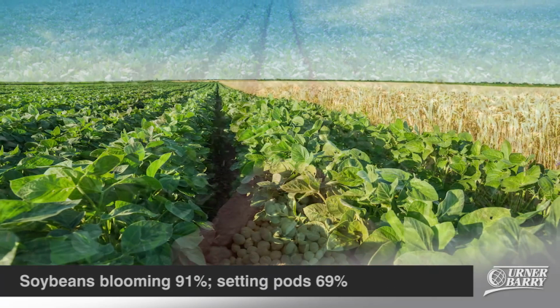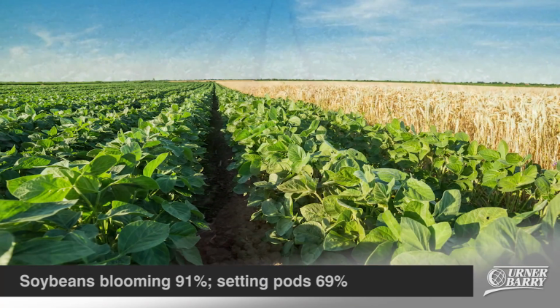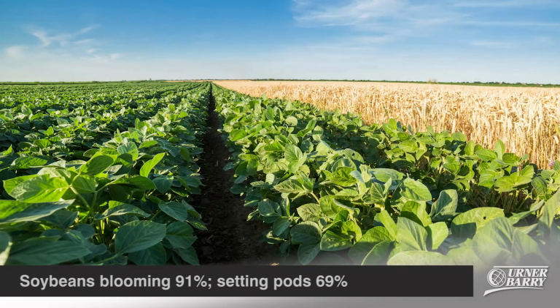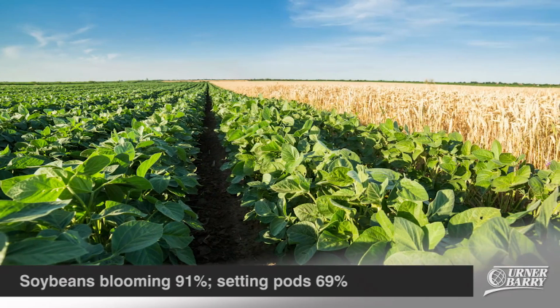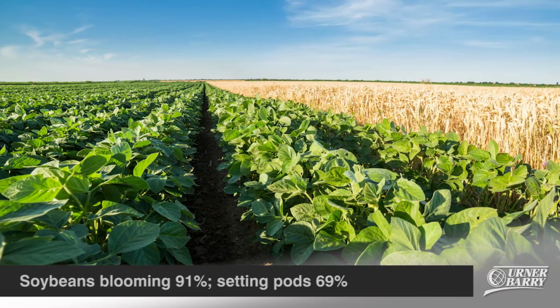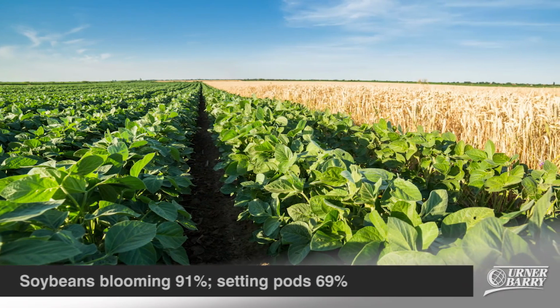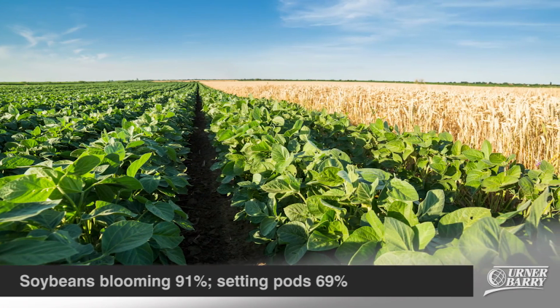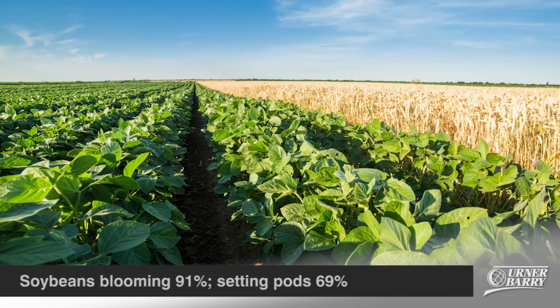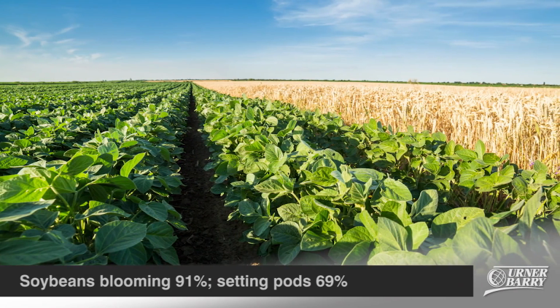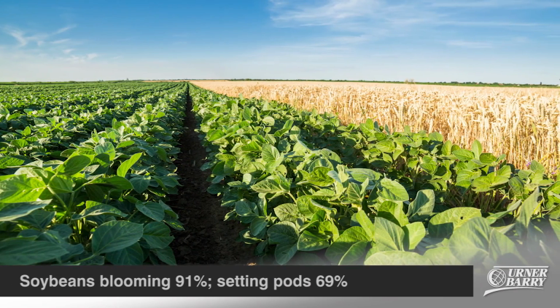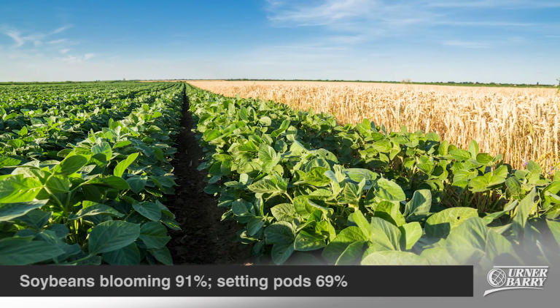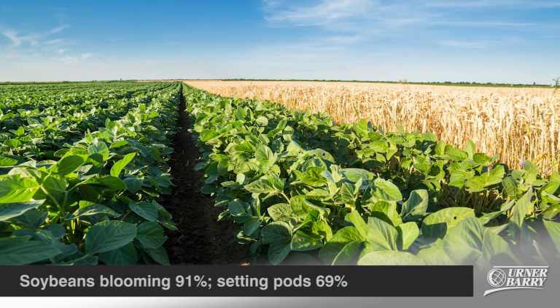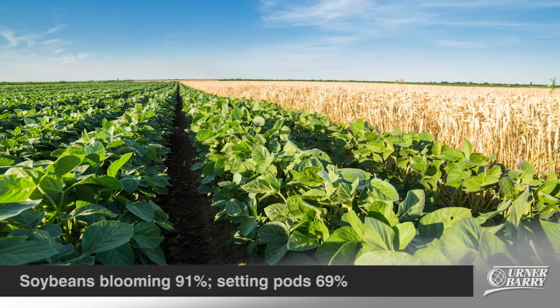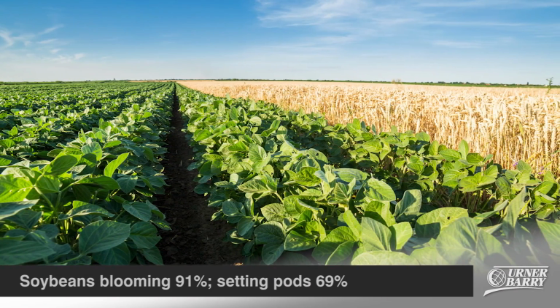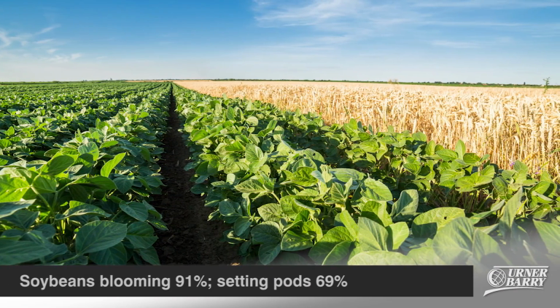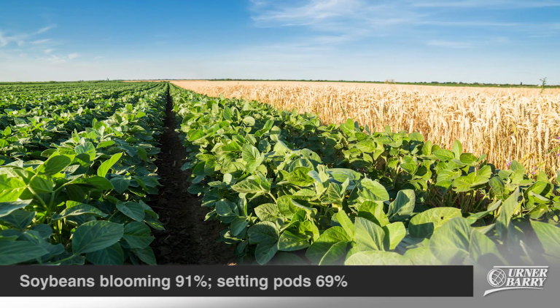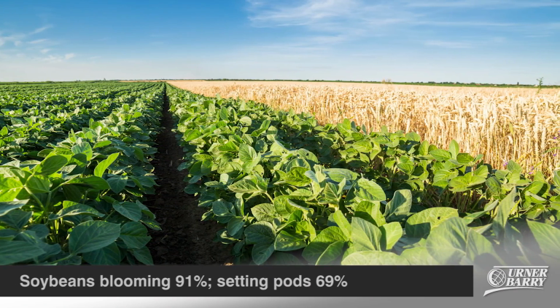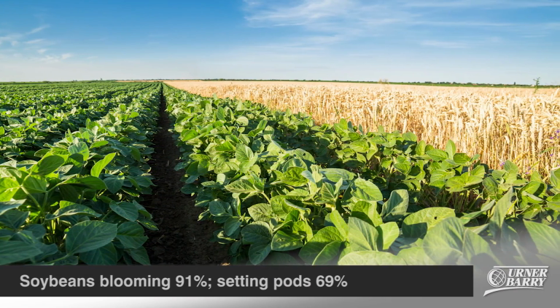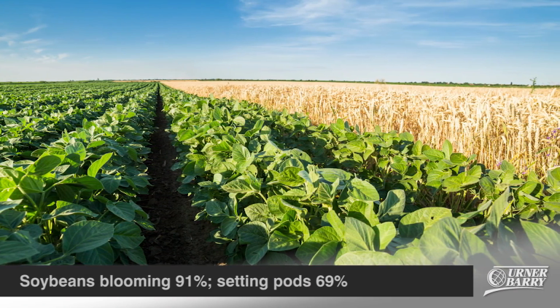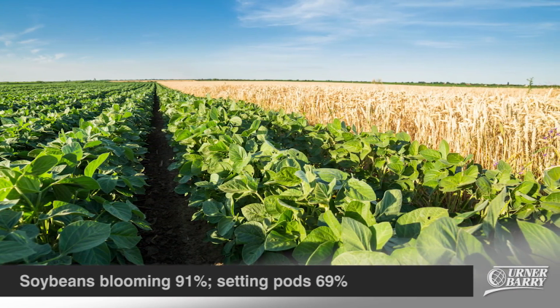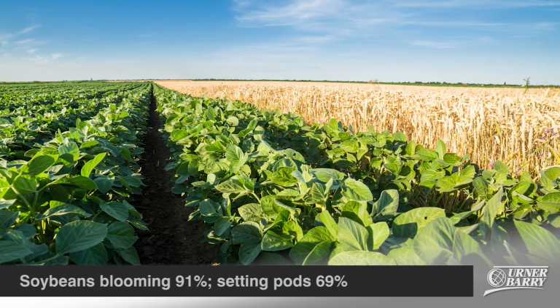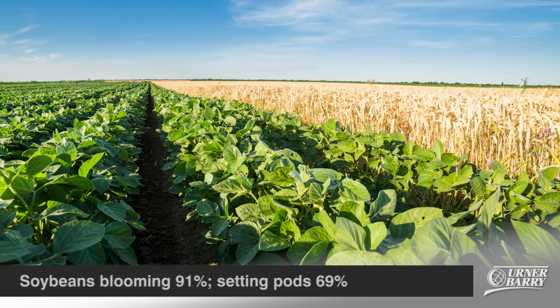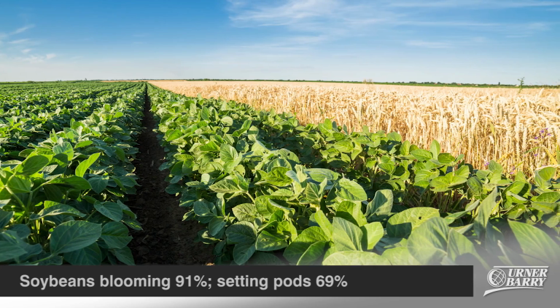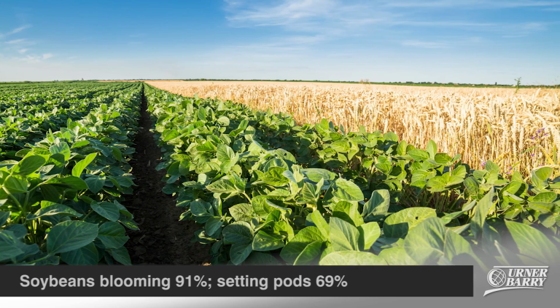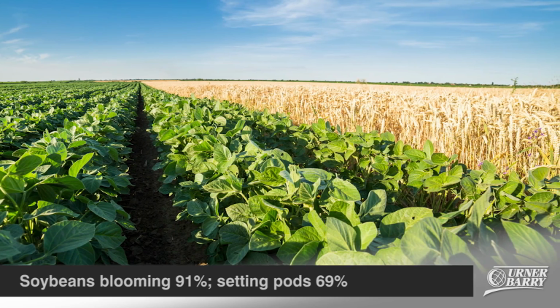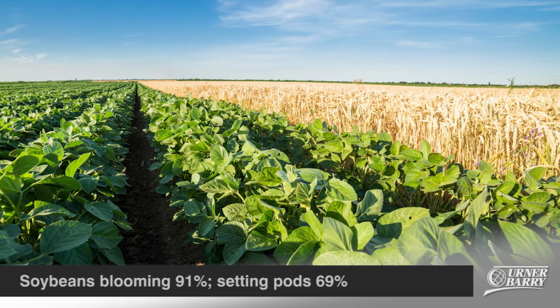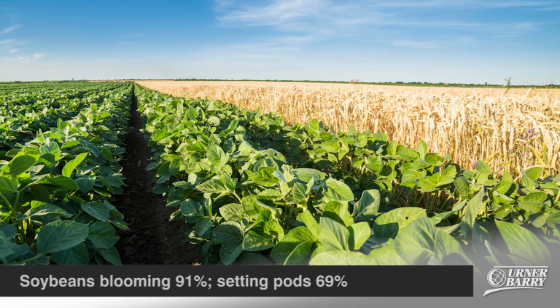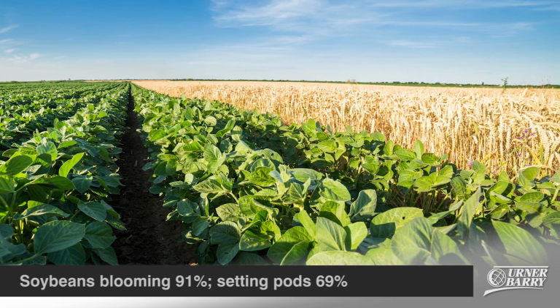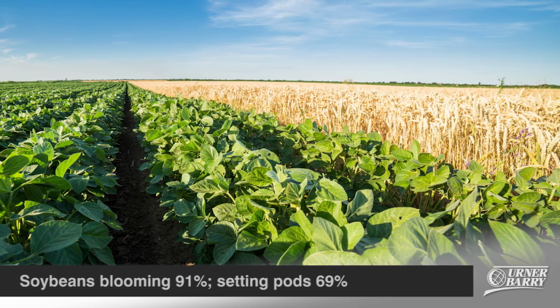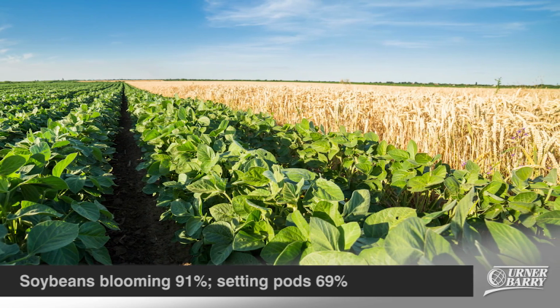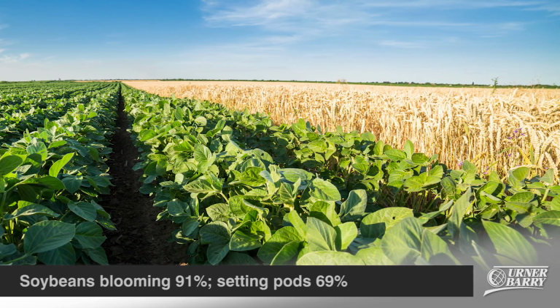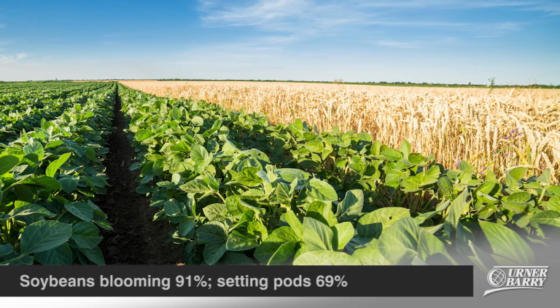Soybeans blooming are up to 91 percent complete, while soybean setting pods are at 69 percent.